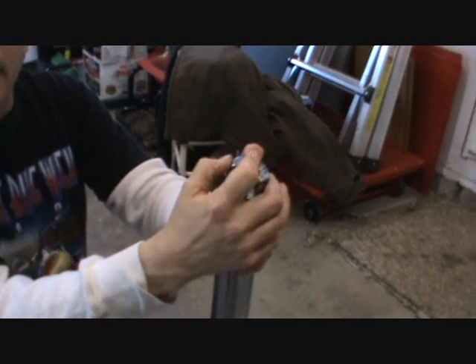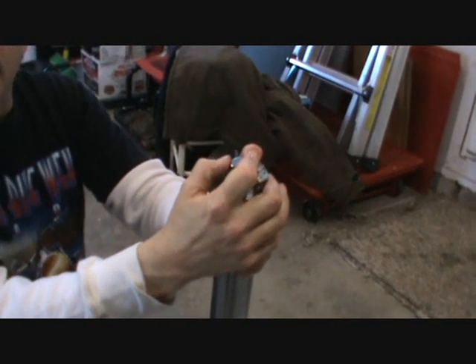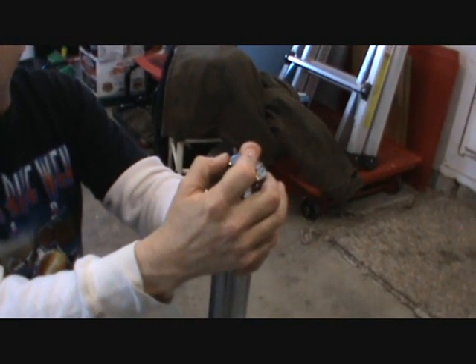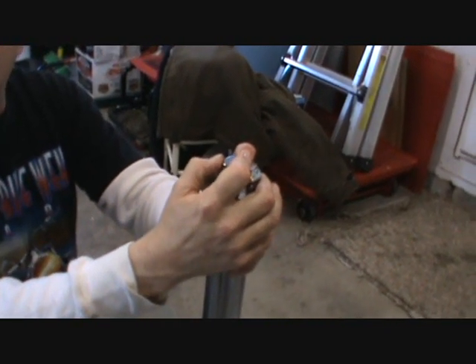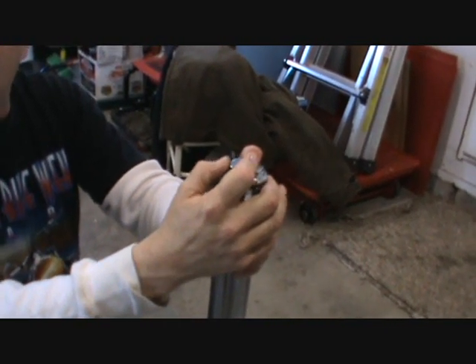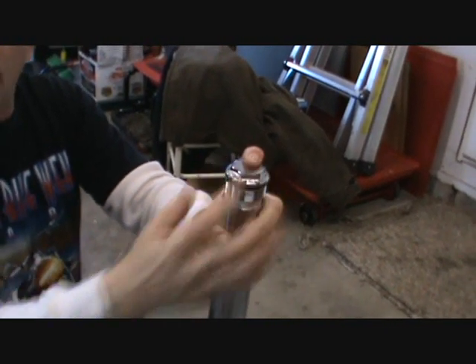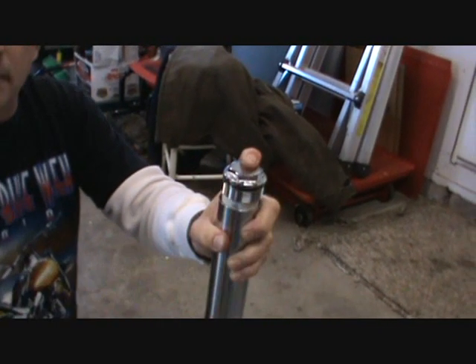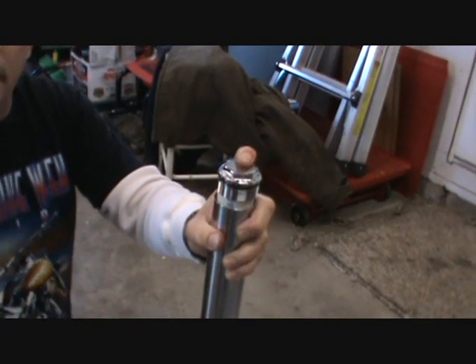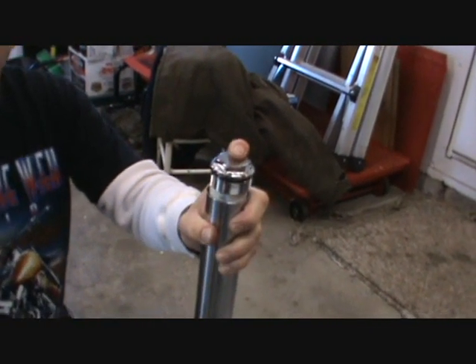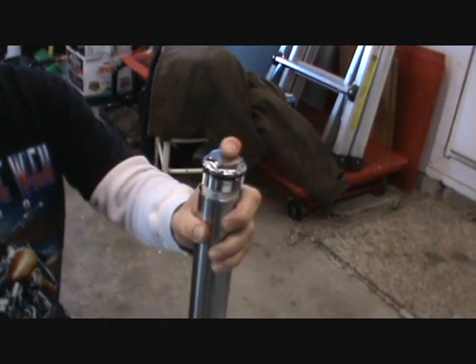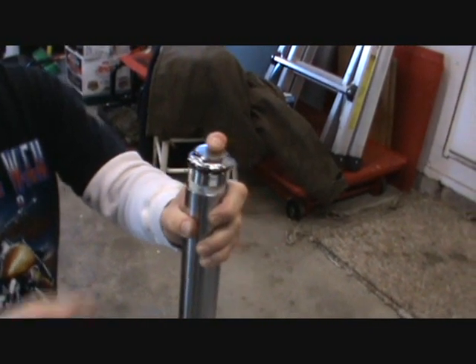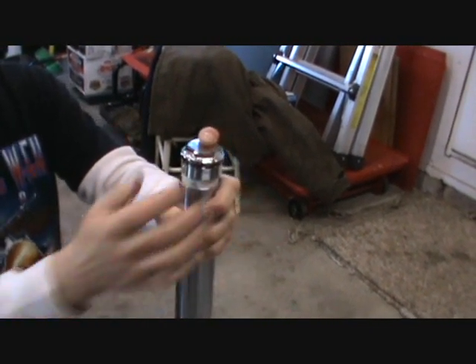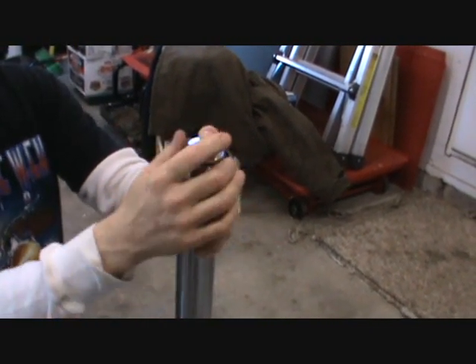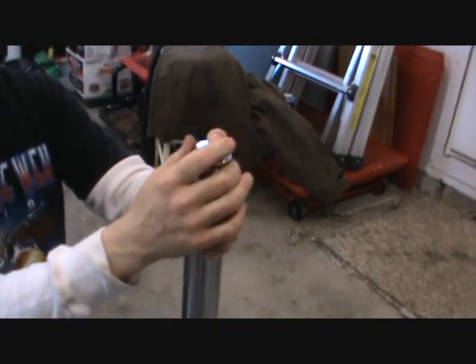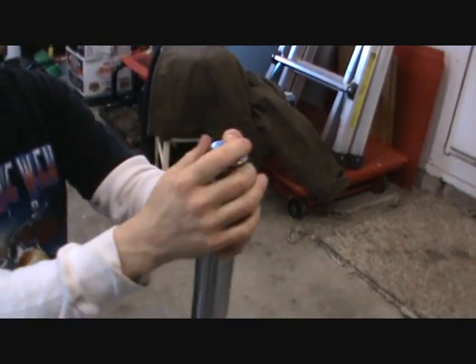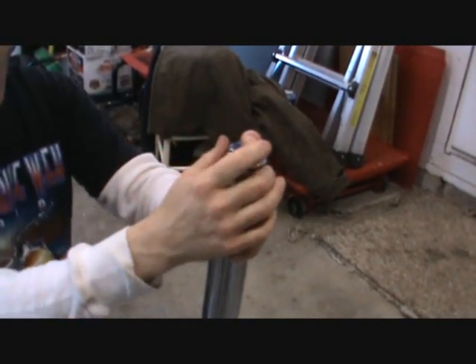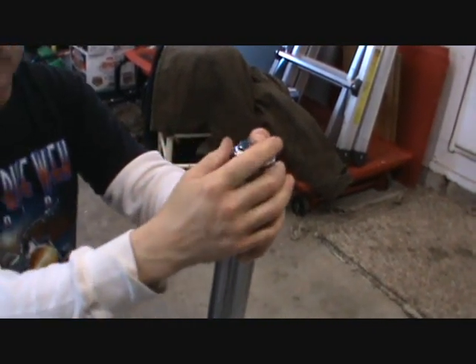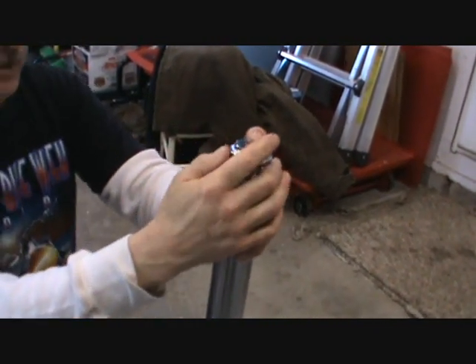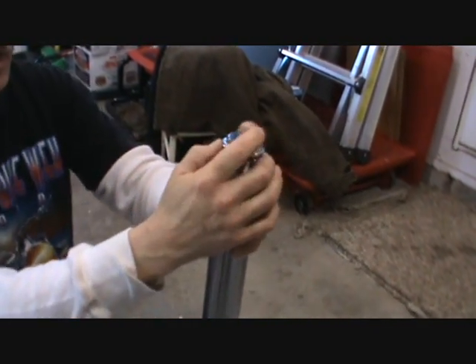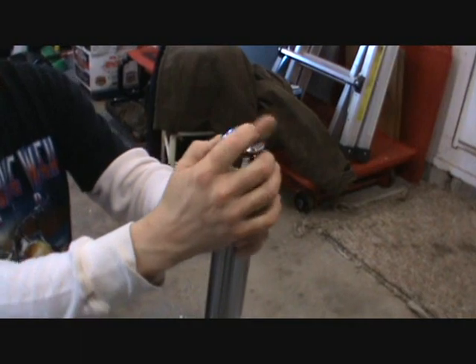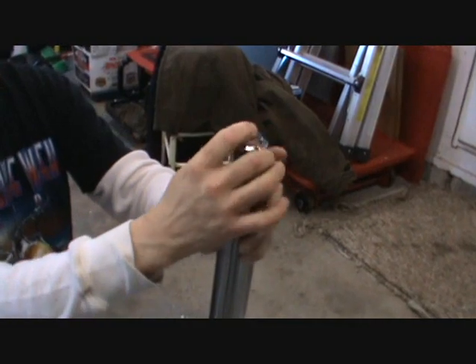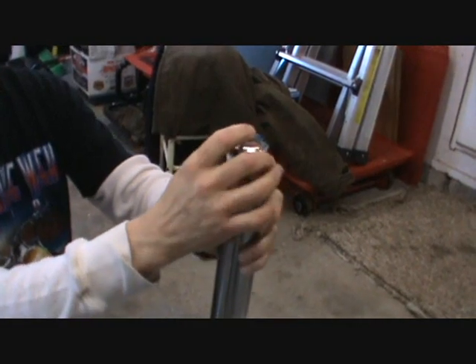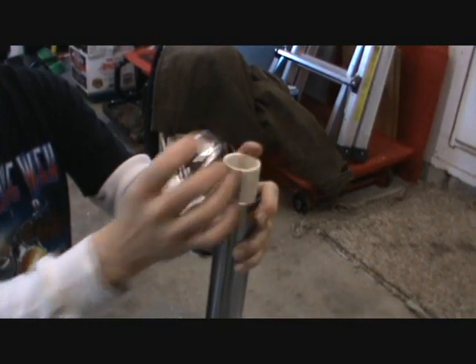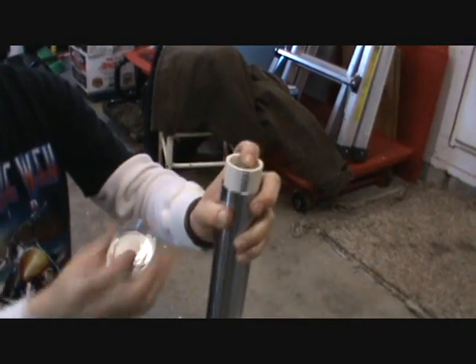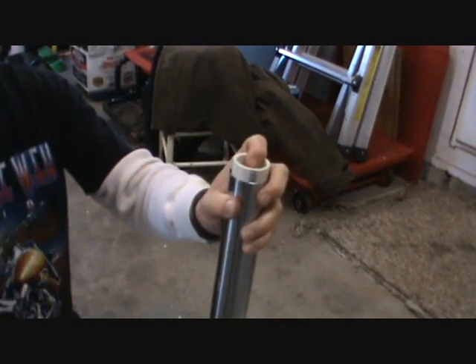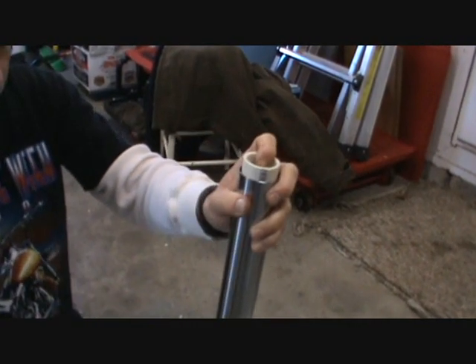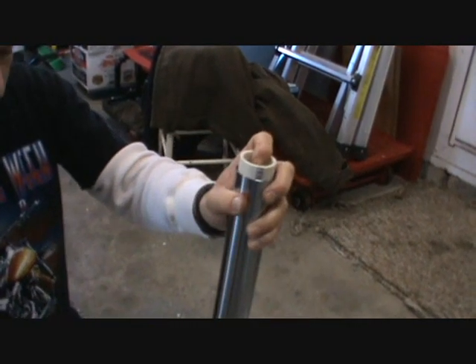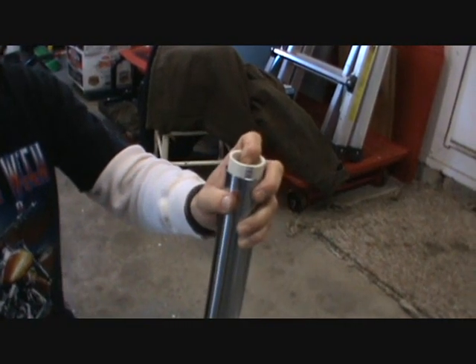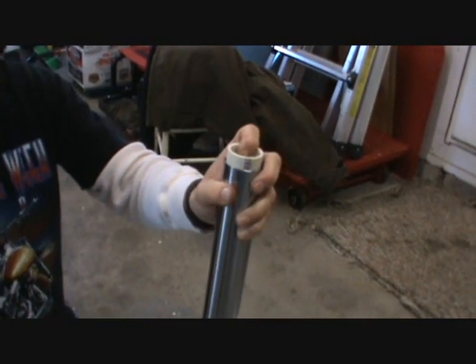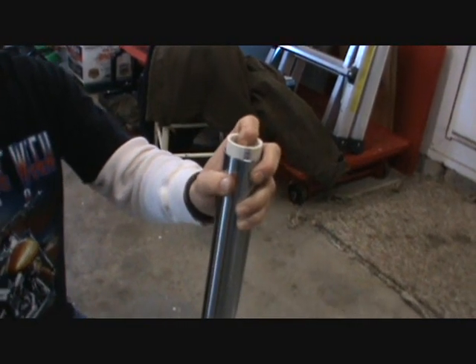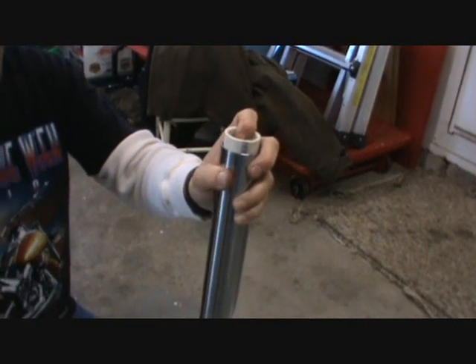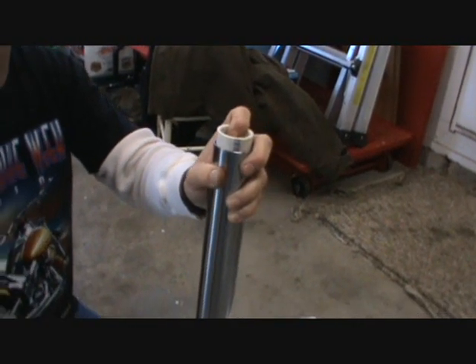Good afternoon and welcome to V-Rod Mechanics 101. Today we're going to show you how to disassemble the front fork.